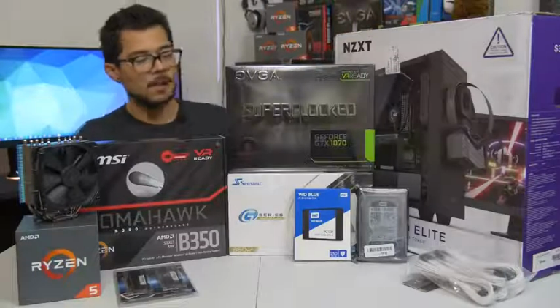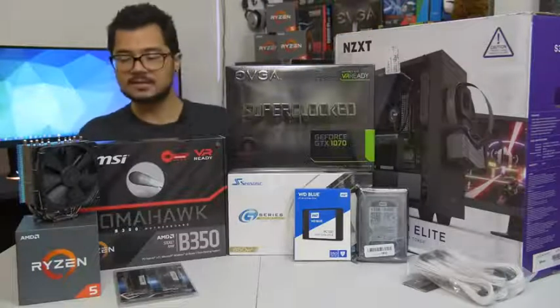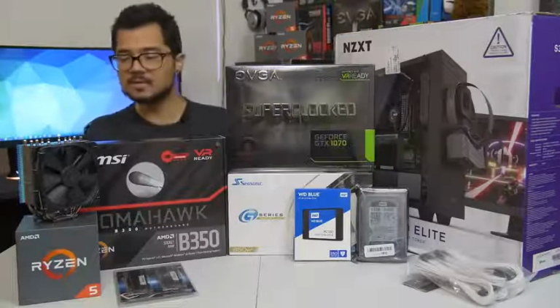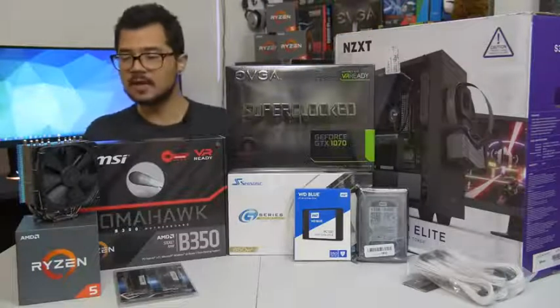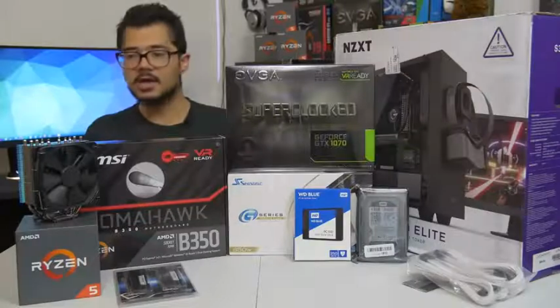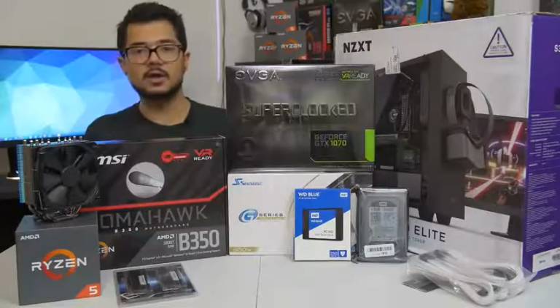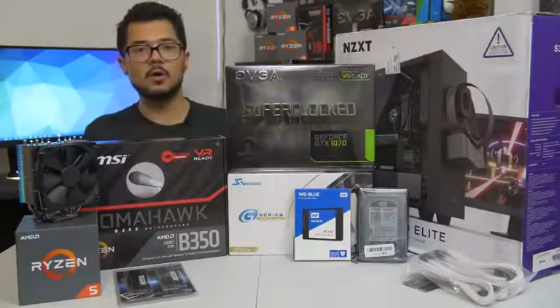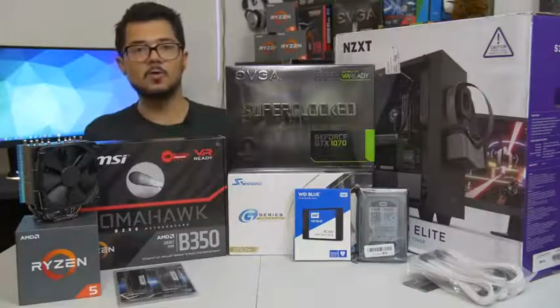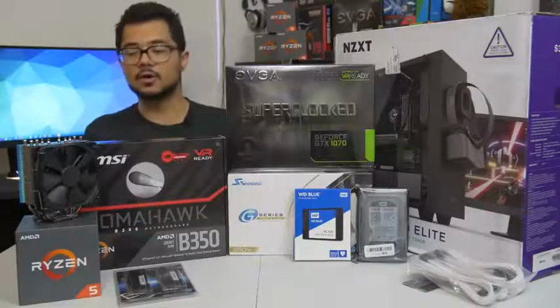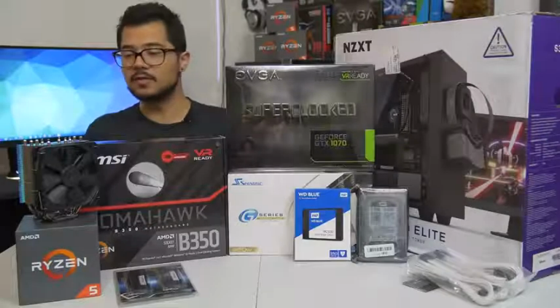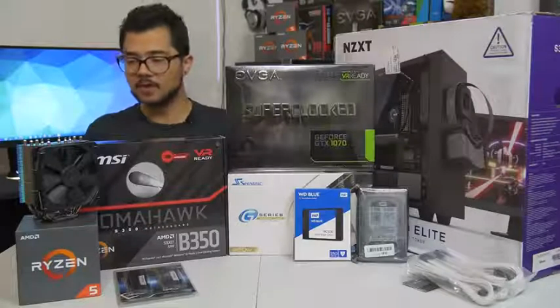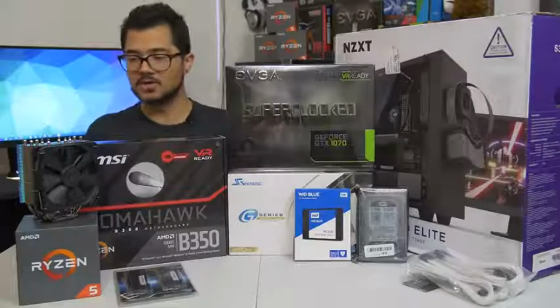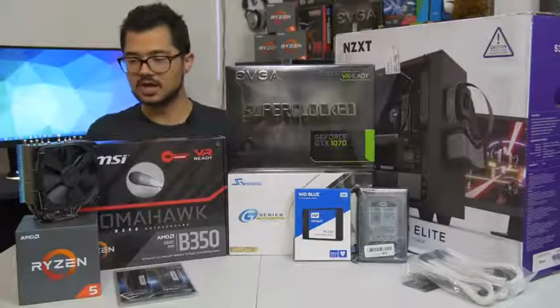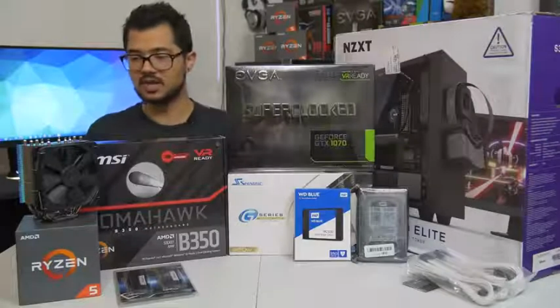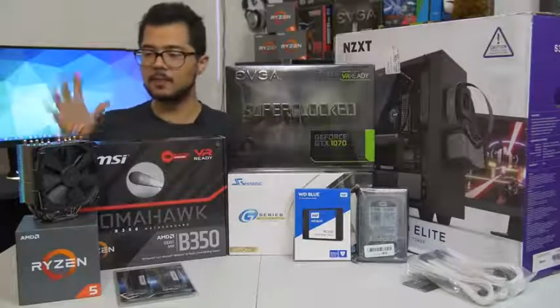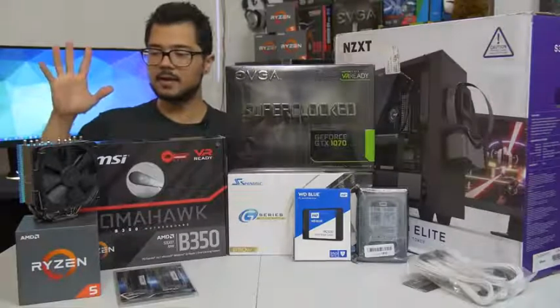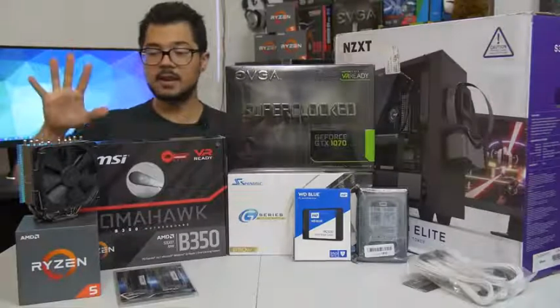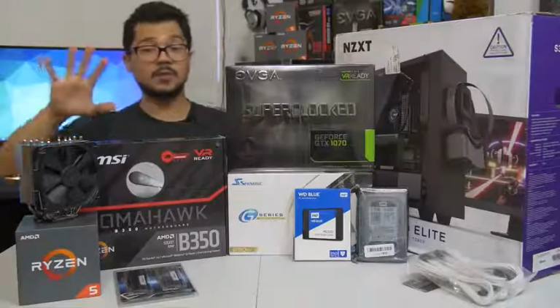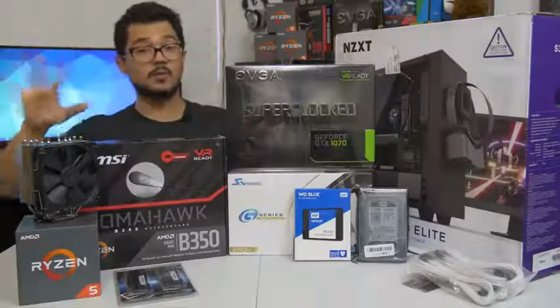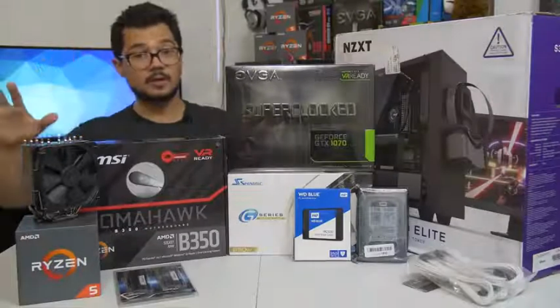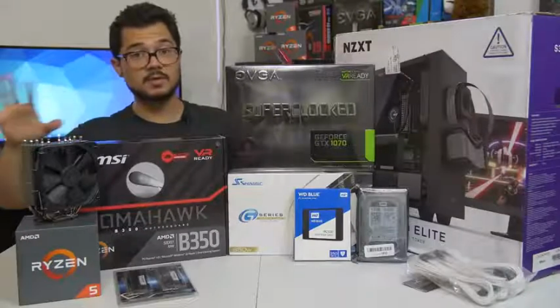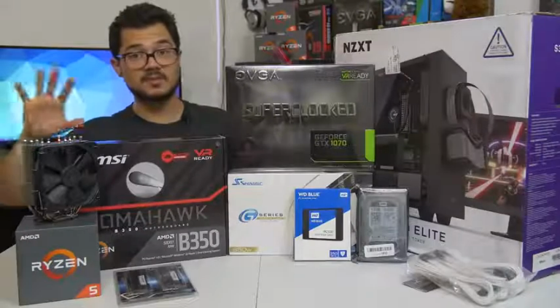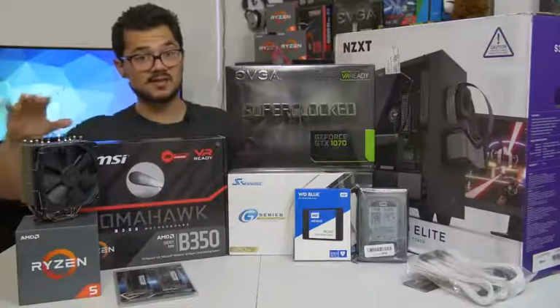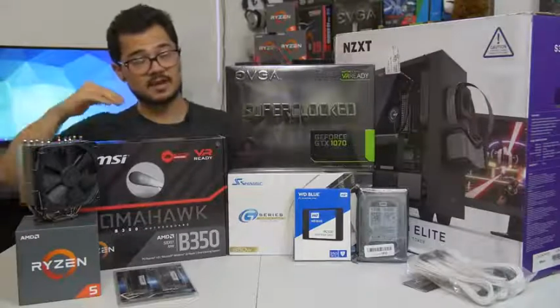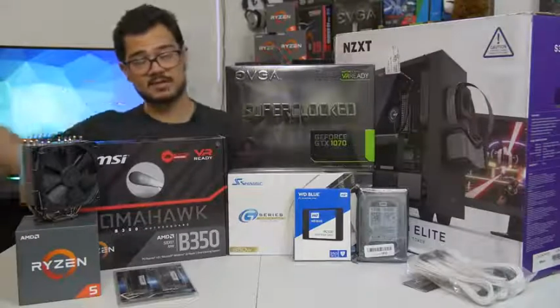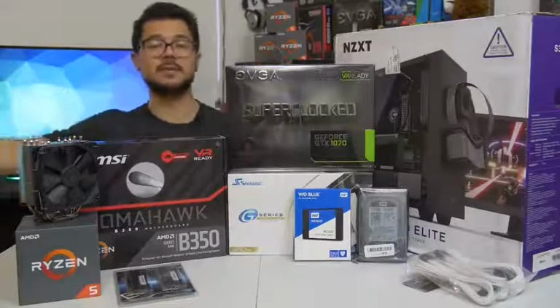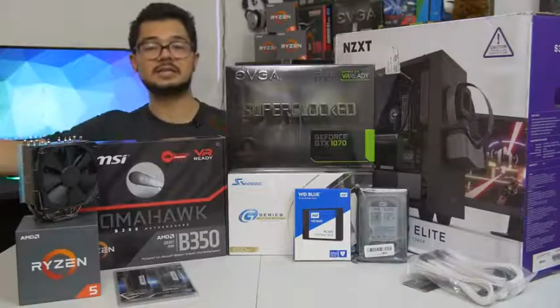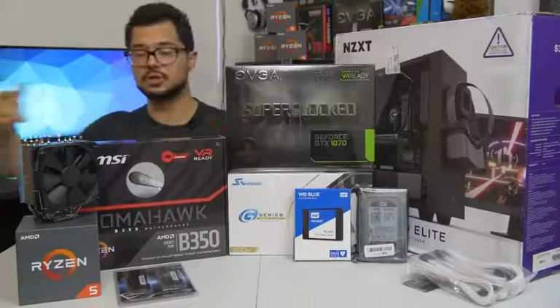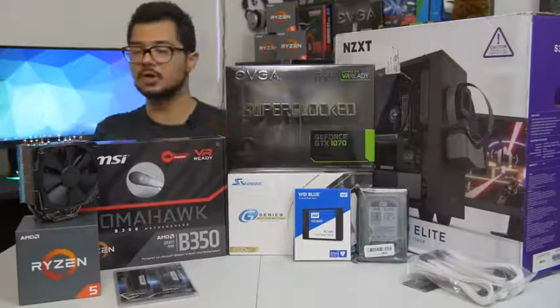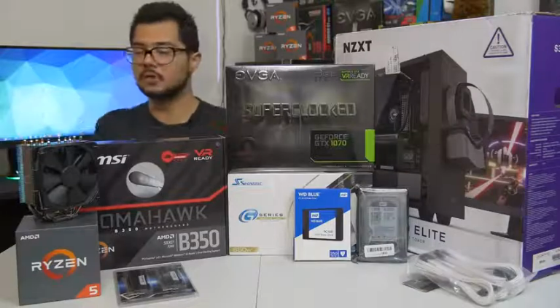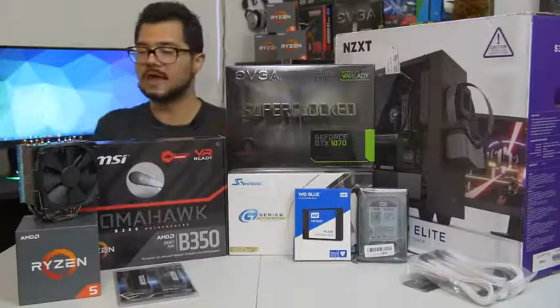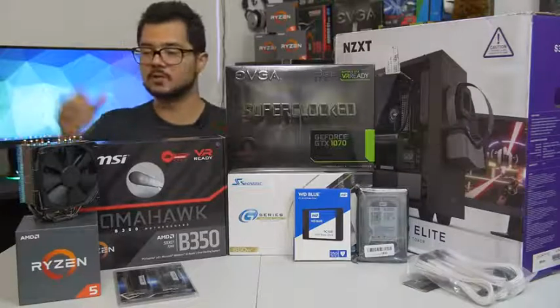For those of you curious, the build we're looking at today is around $1,200 MSRP, give or take a hundred bucks or so depending on how prices fluctuate. But let's go ahead and go over the parts, one by one. I'm going to do it really quick because we've got a lot of building to do right afterwards.